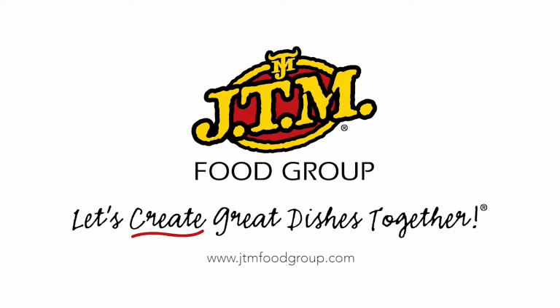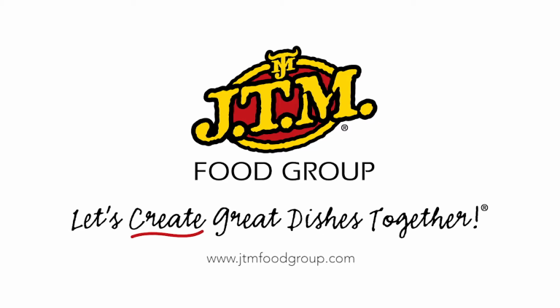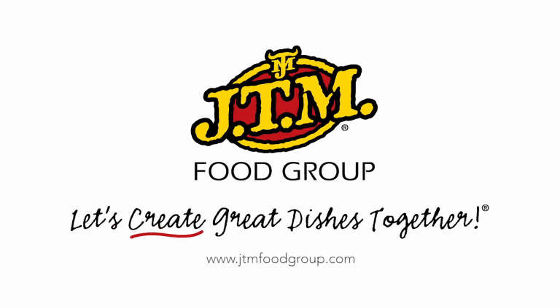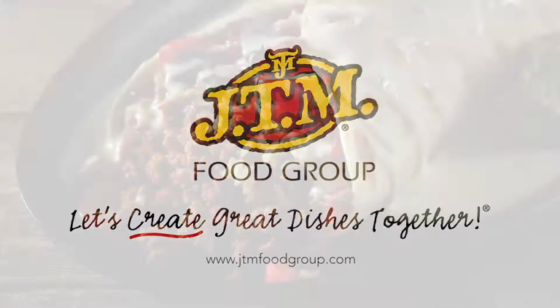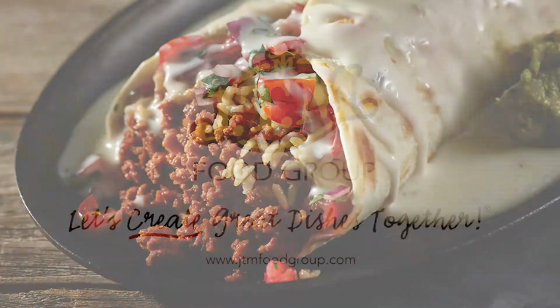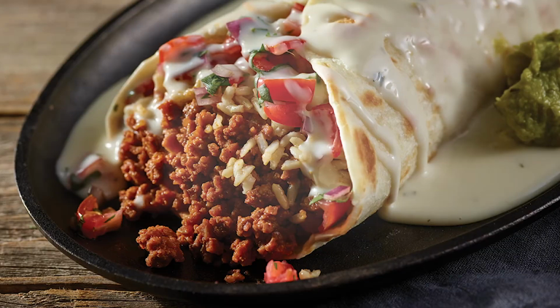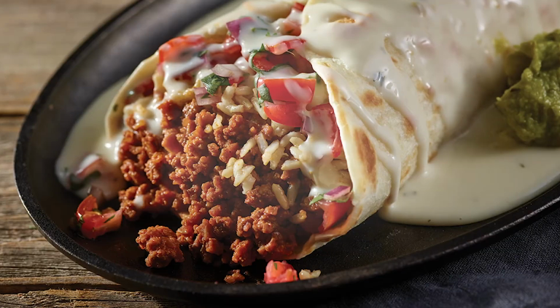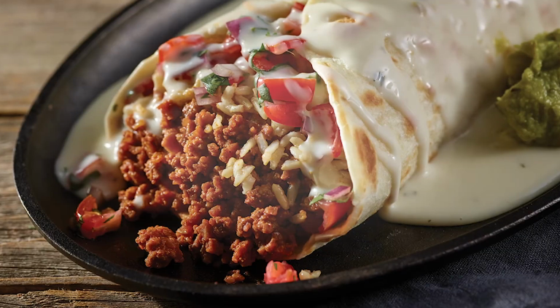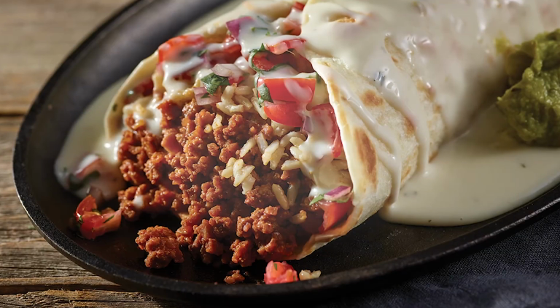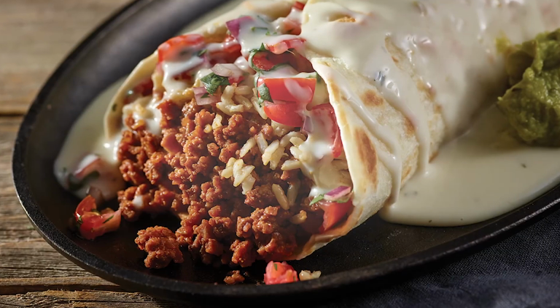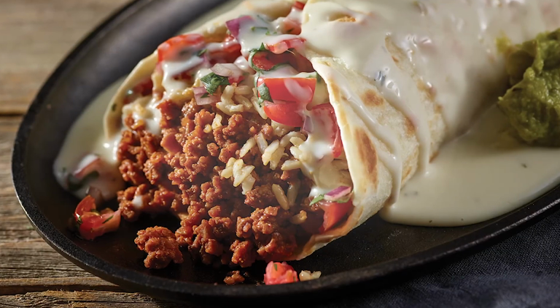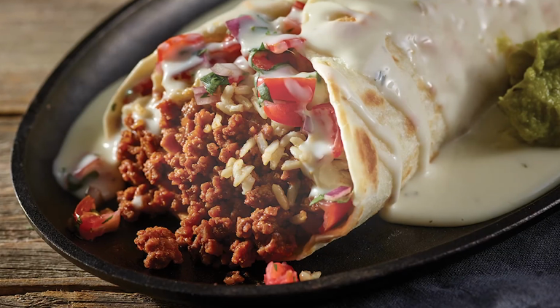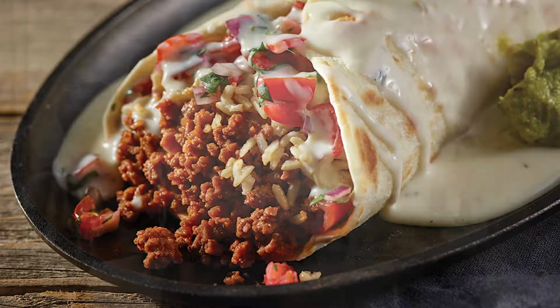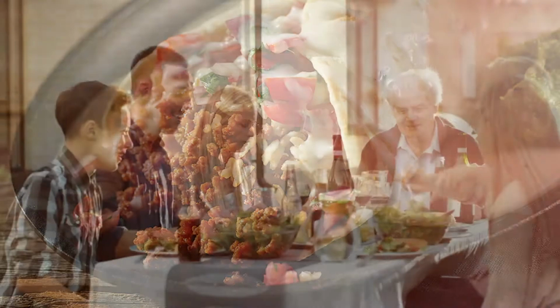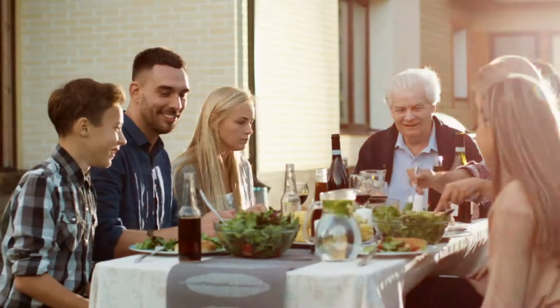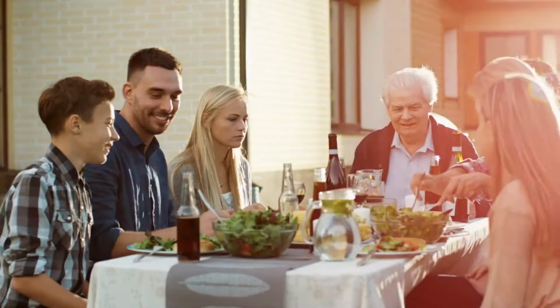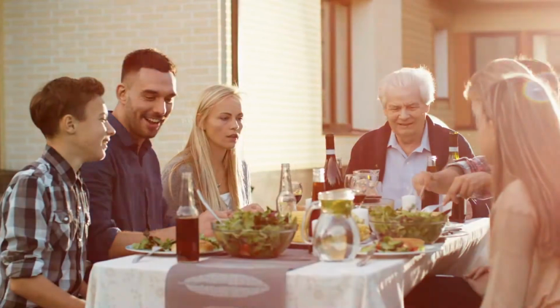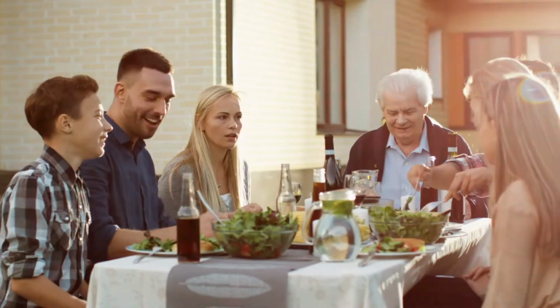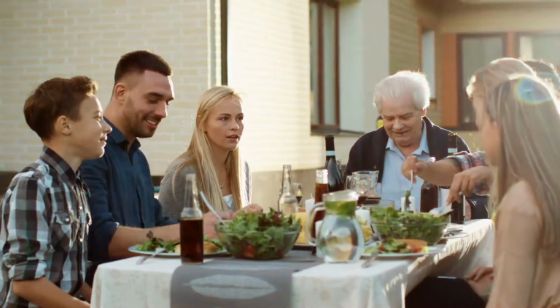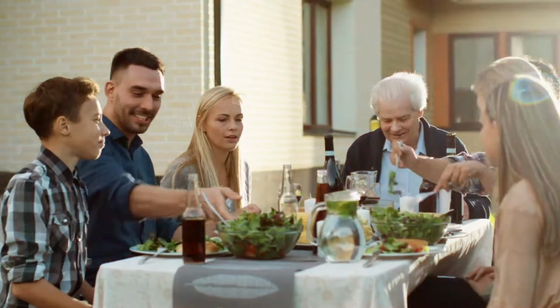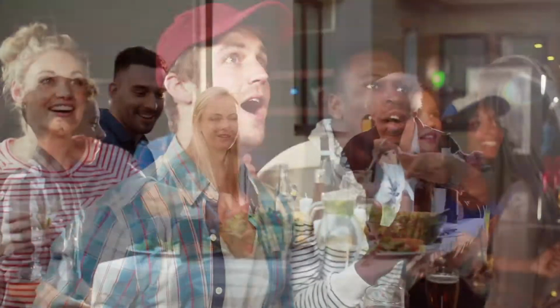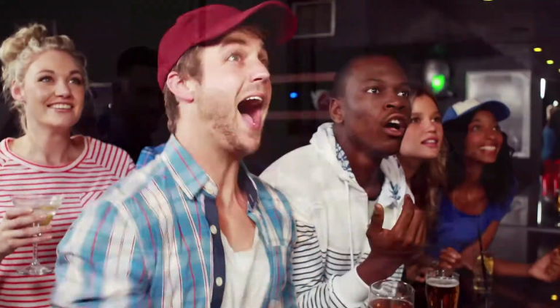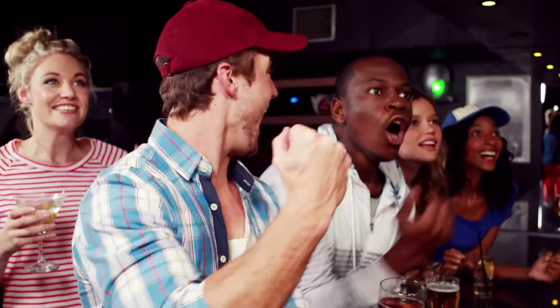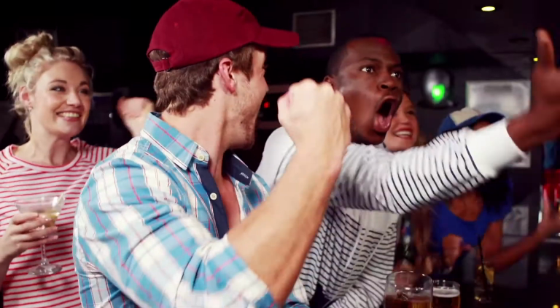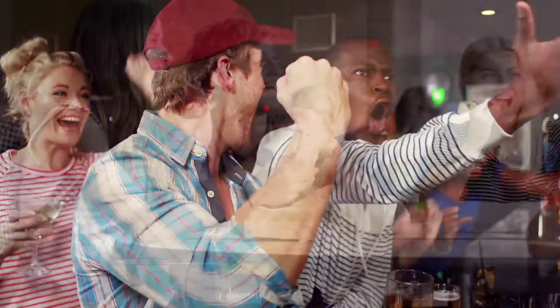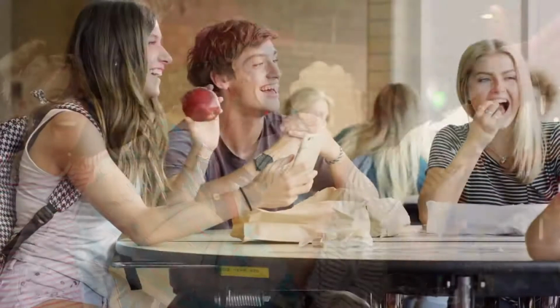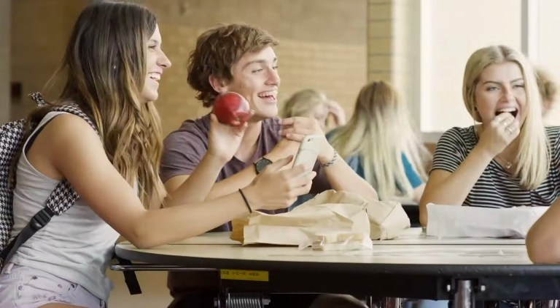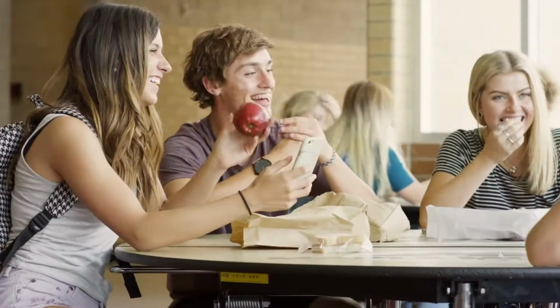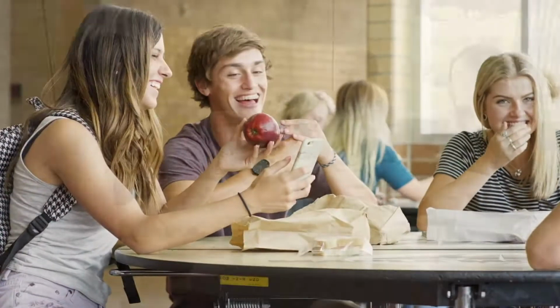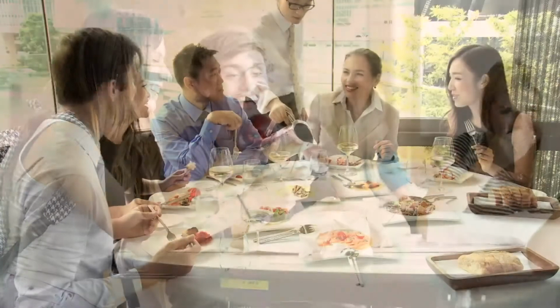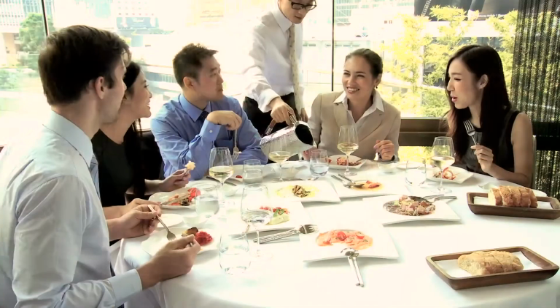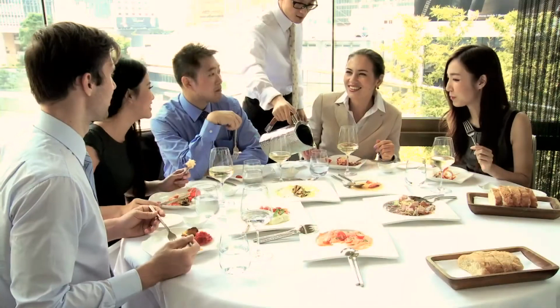Food is at the heart of what brings people together — families, friends, classmates, and colleagues.